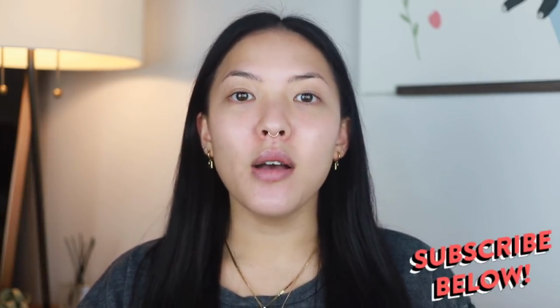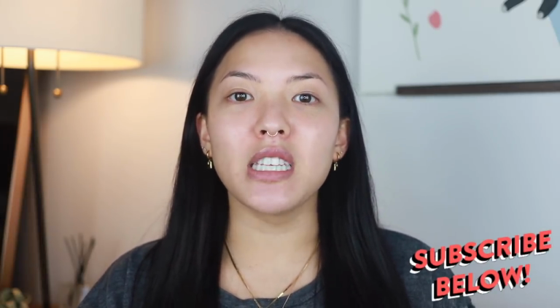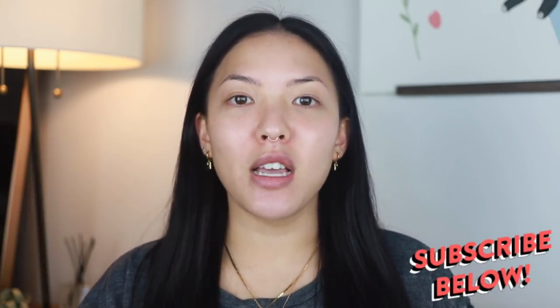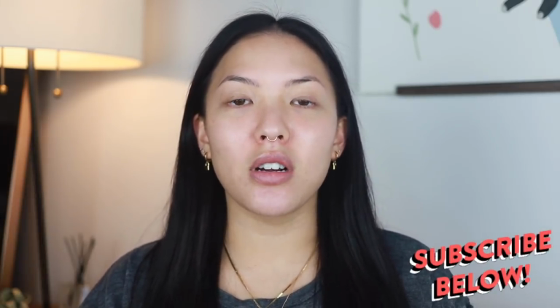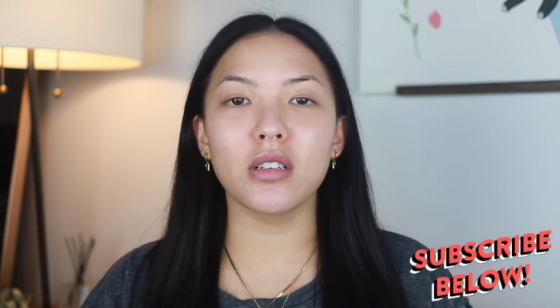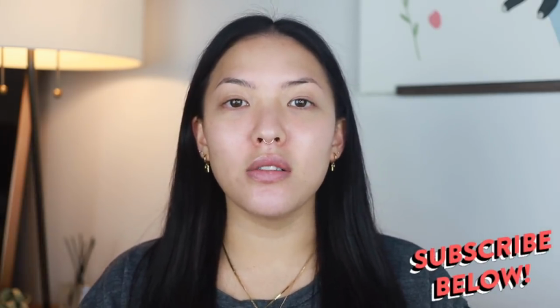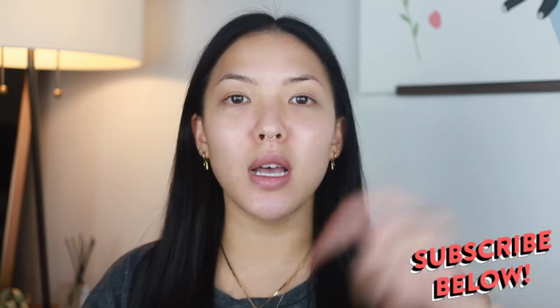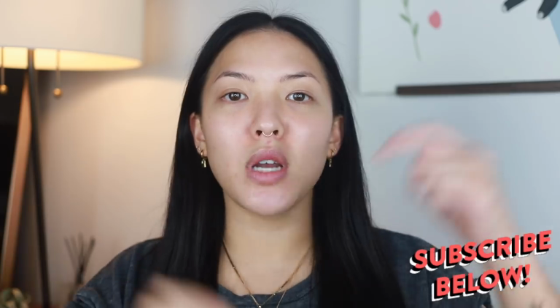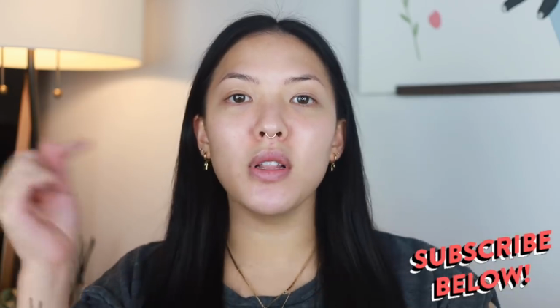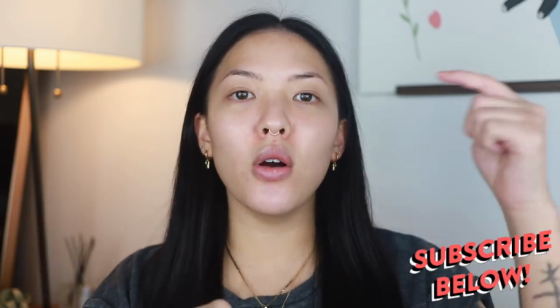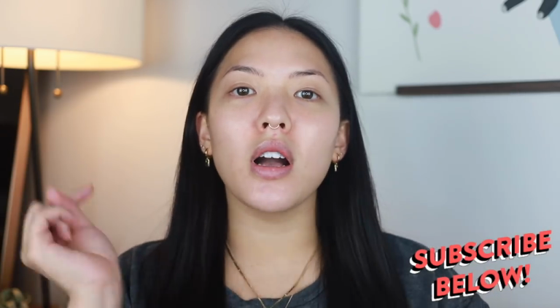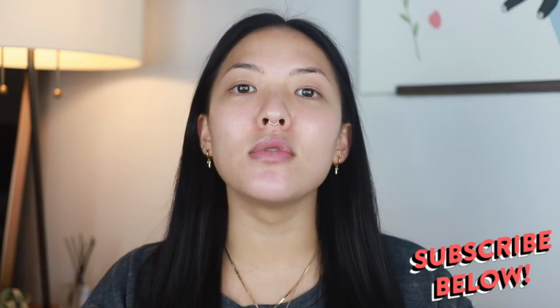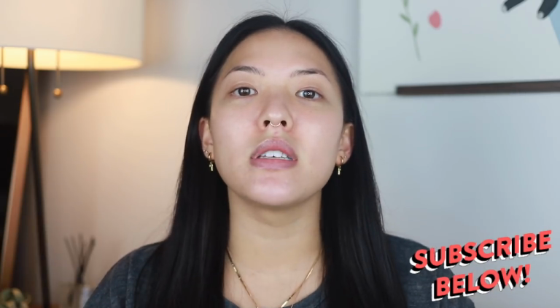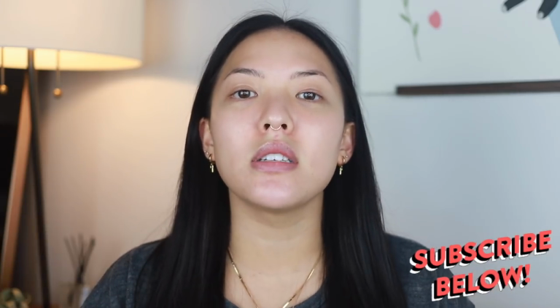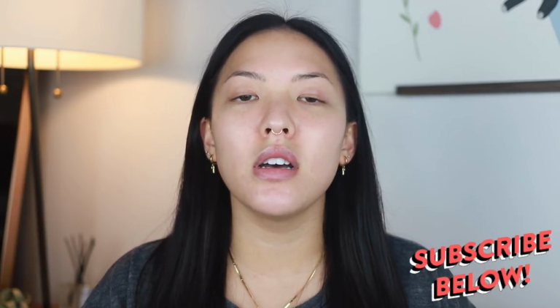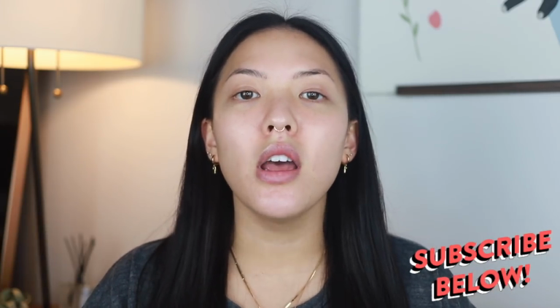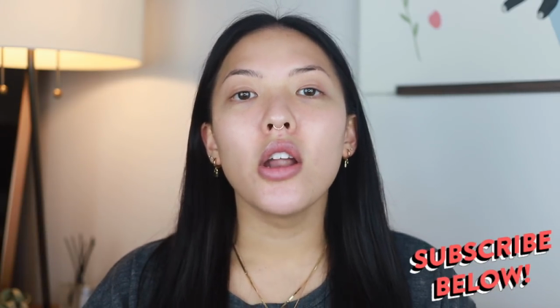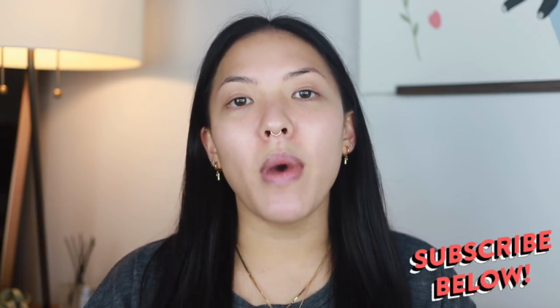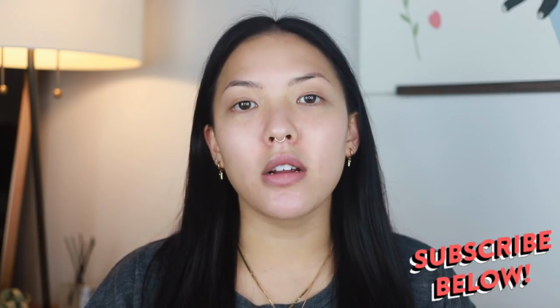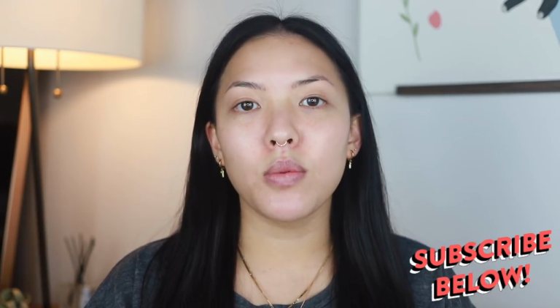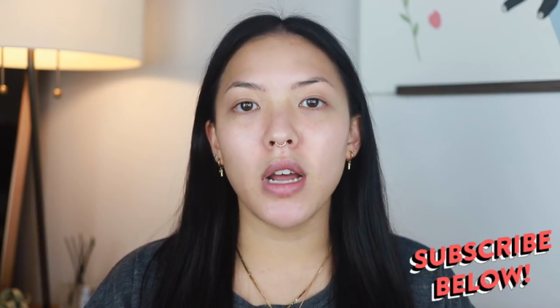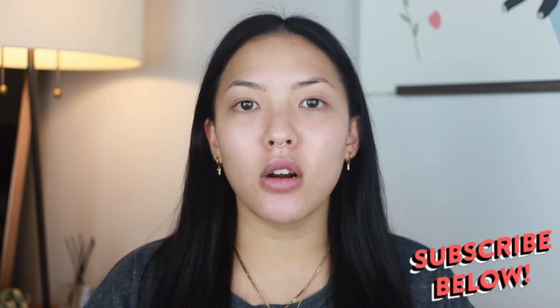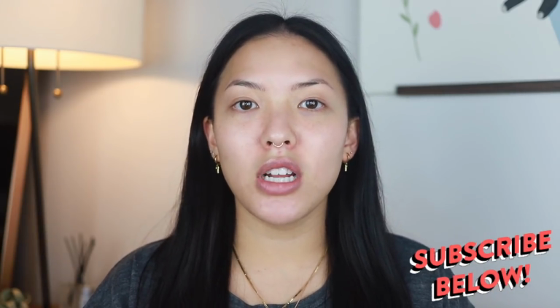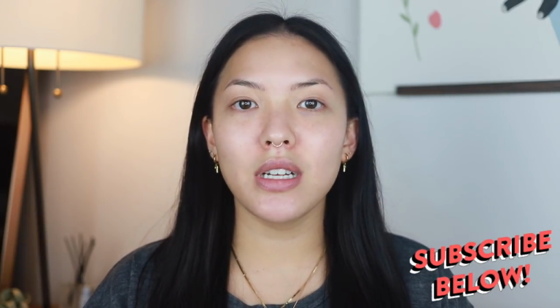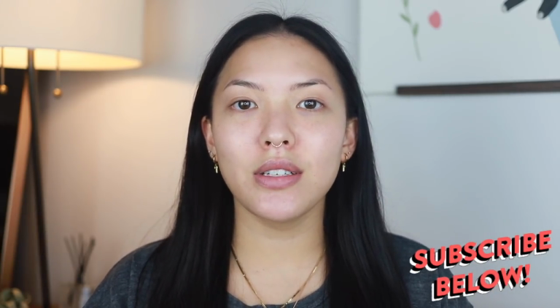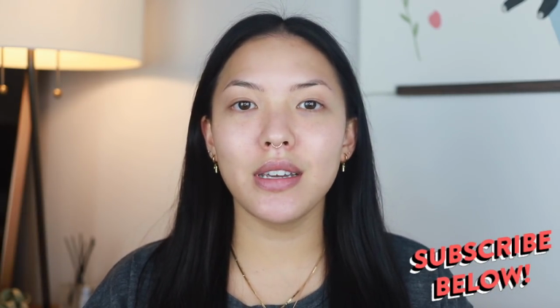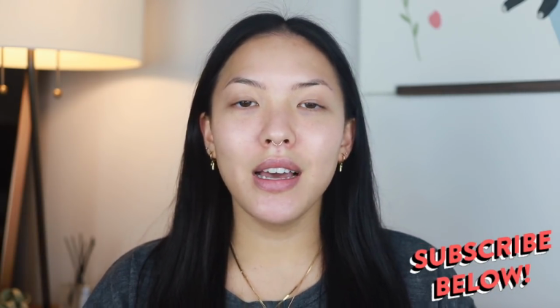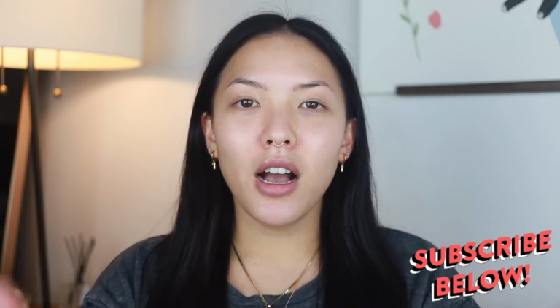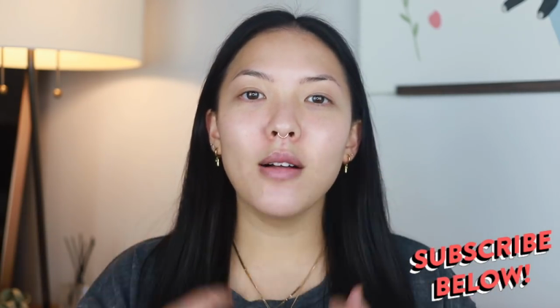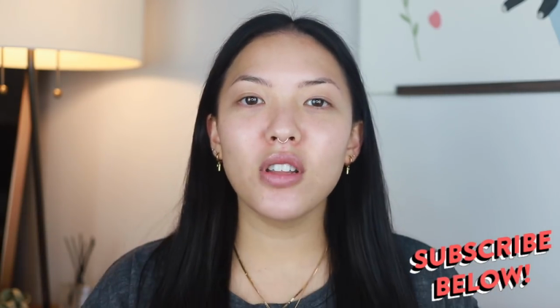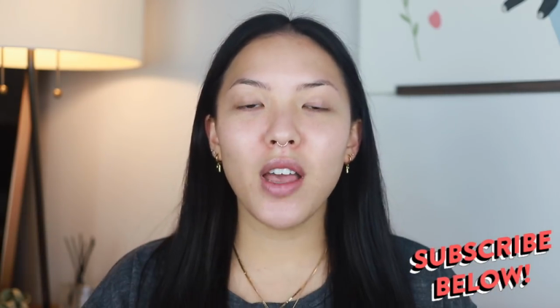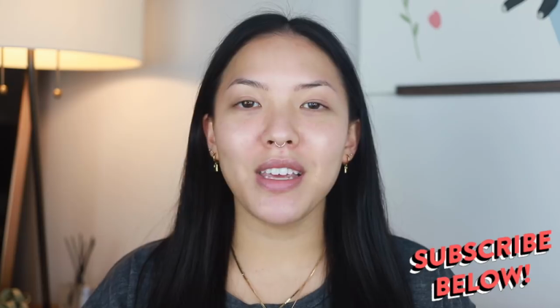Before we get into it, if you haven't already, please make sure to subscribe below. Come join the sisterhood — no matter your true pronoun or gender identity, come join the family.